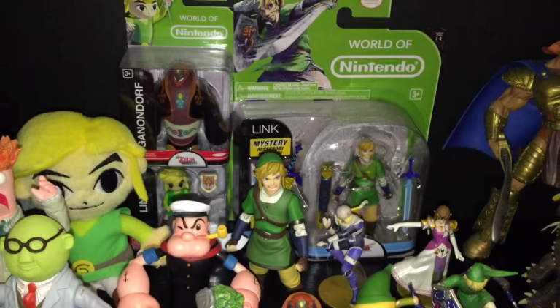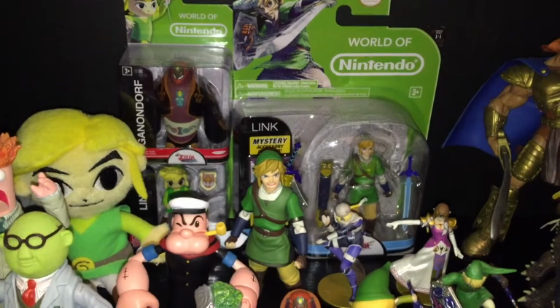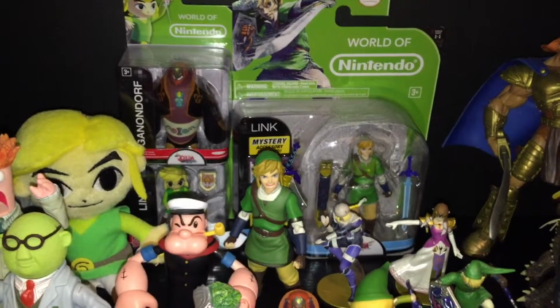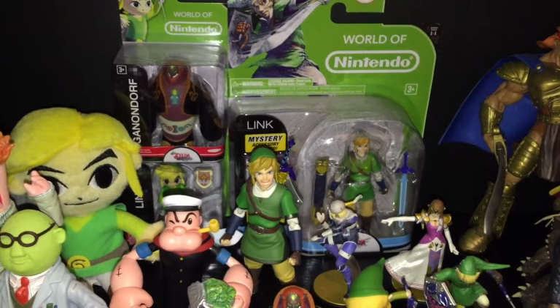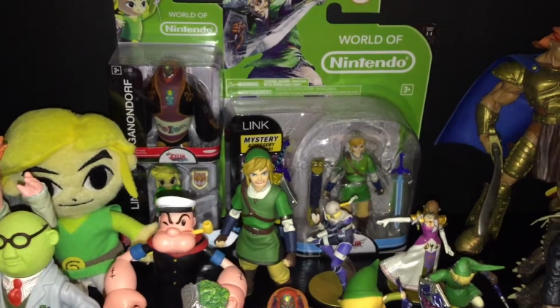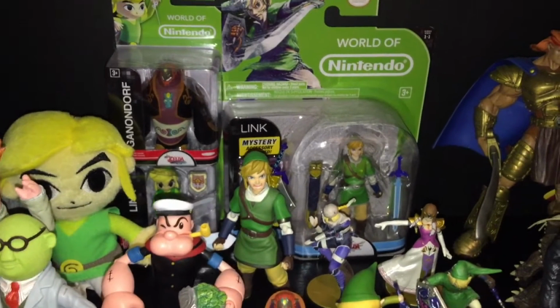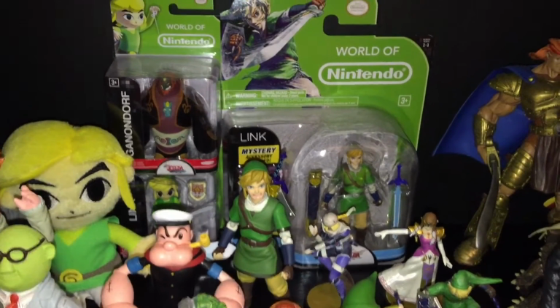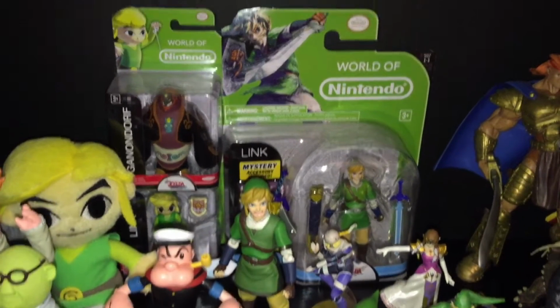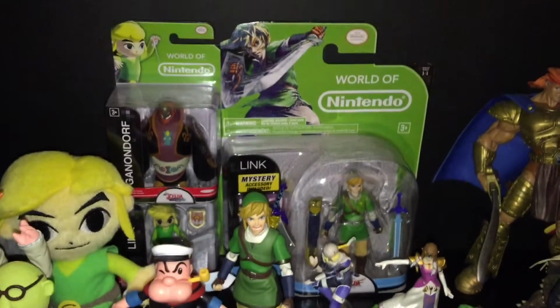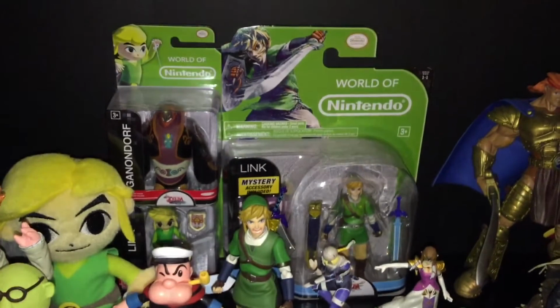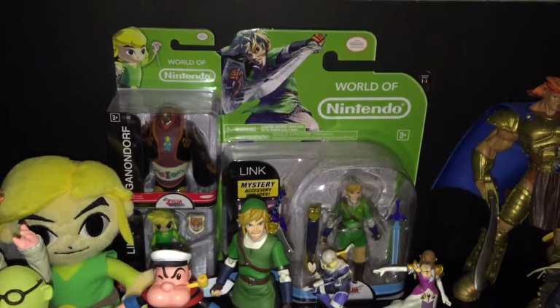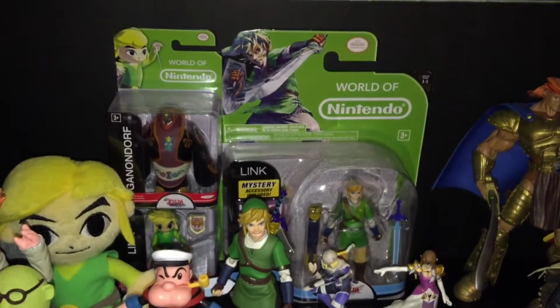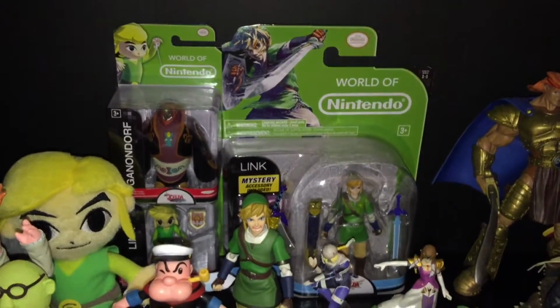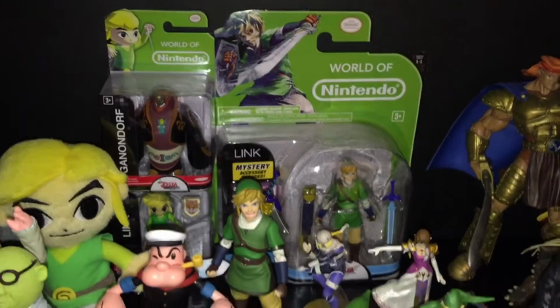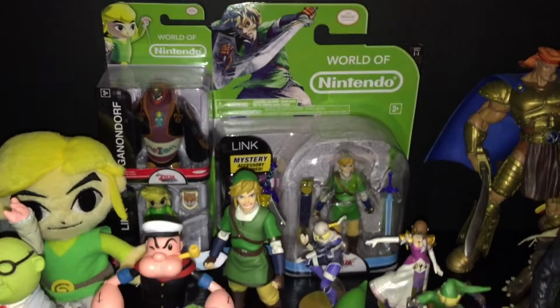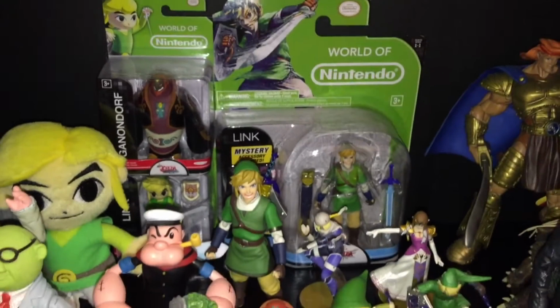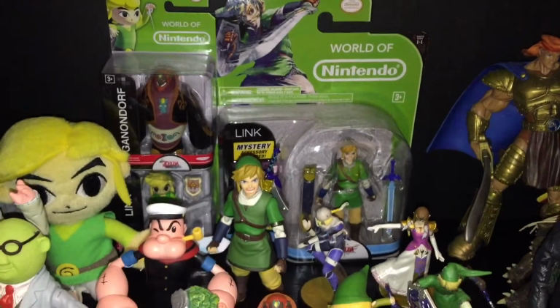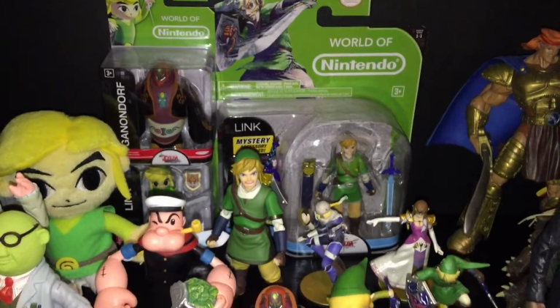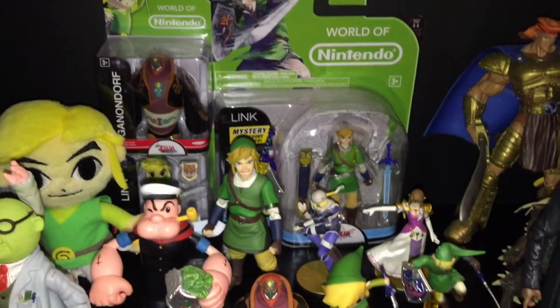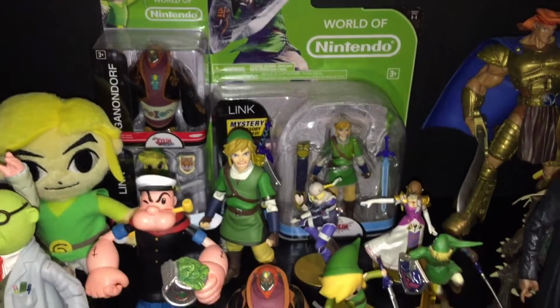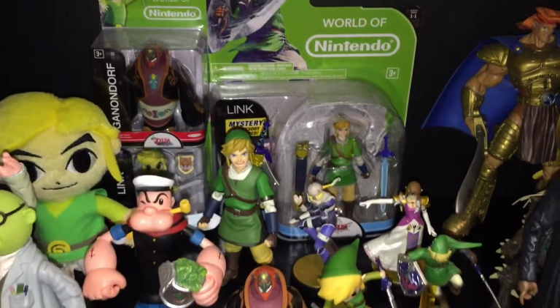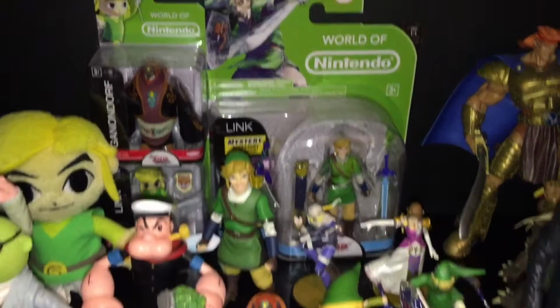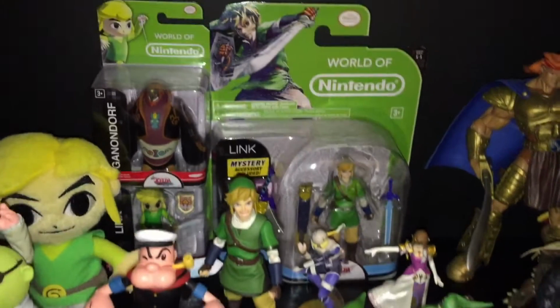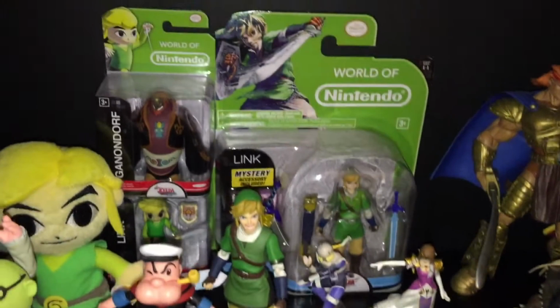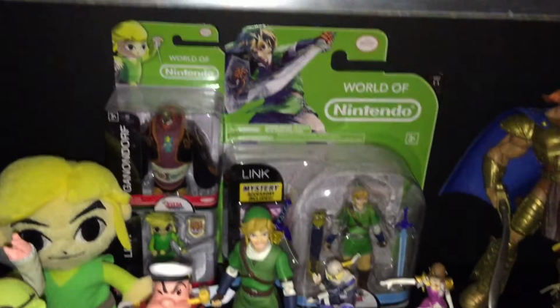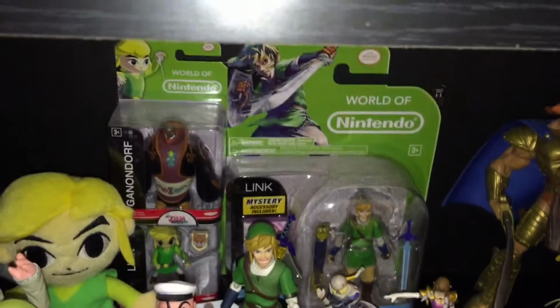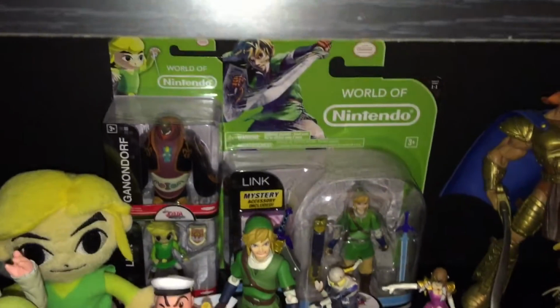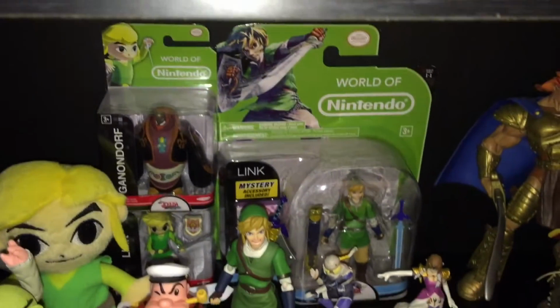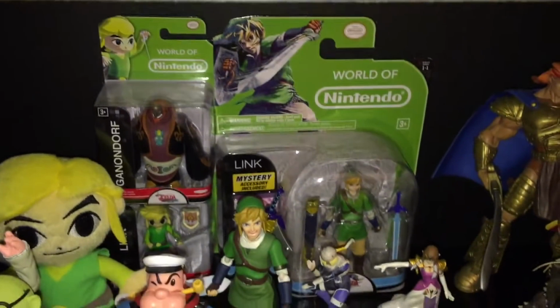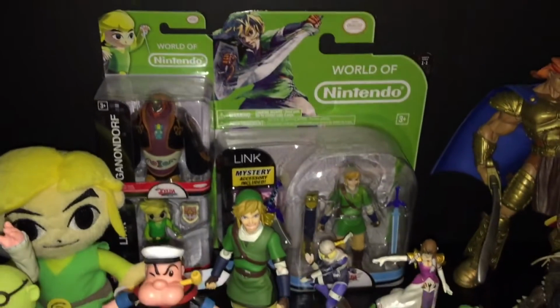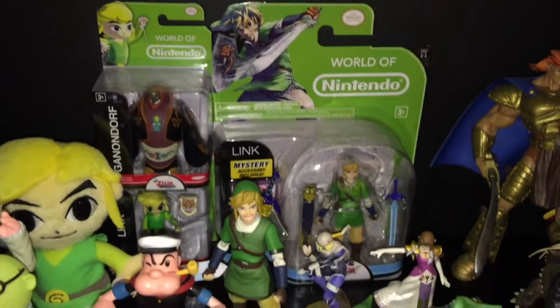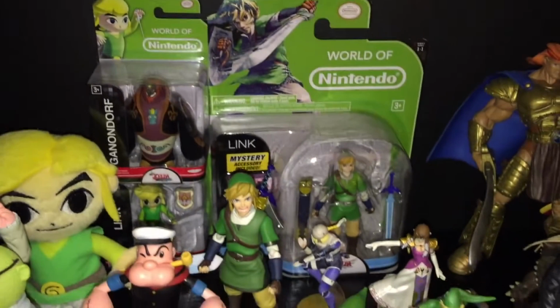My favorite game of all time — all the Zelda games, I've beat them all to date. So I'm working on my Zelda collection.